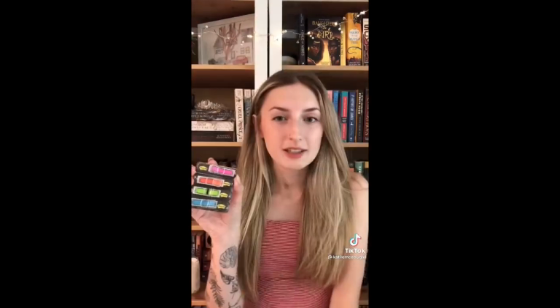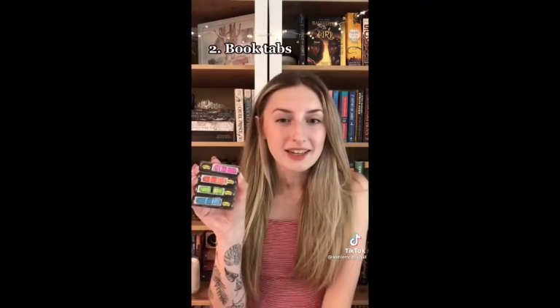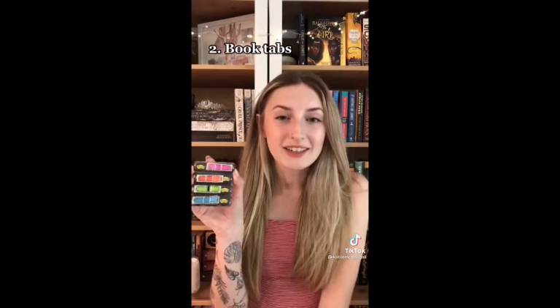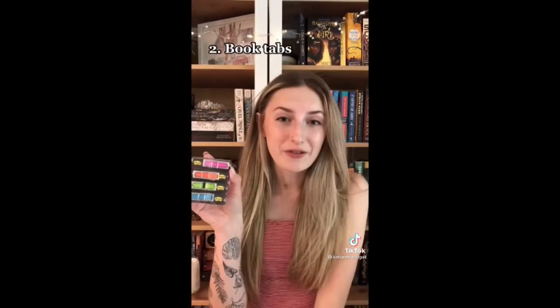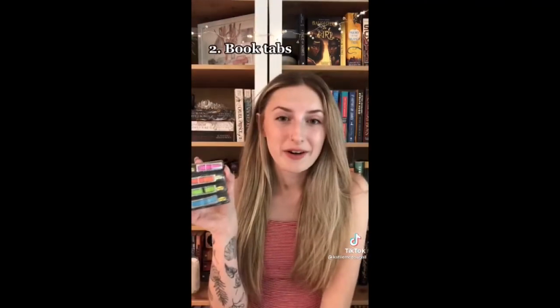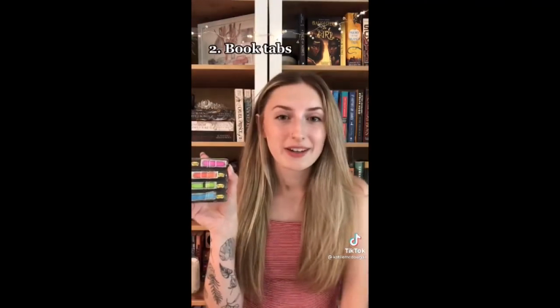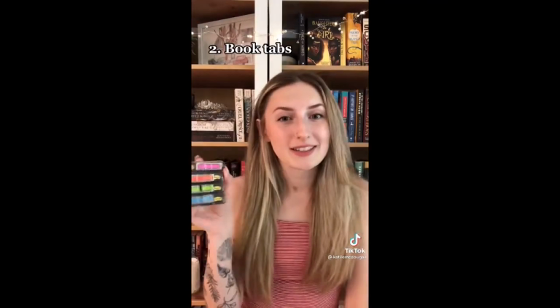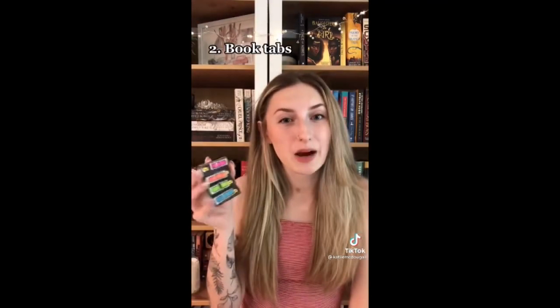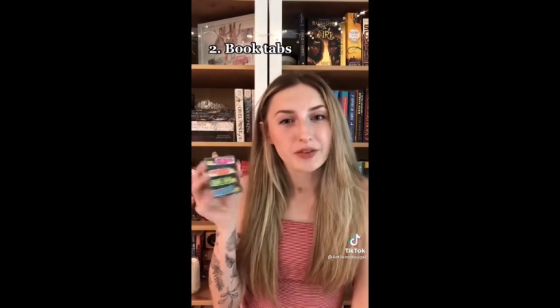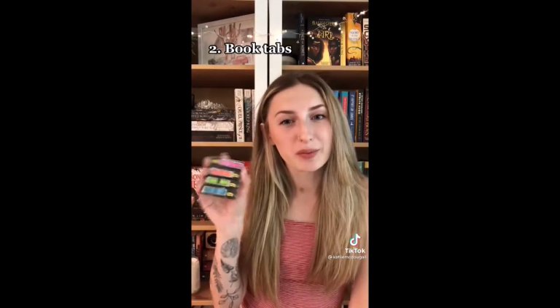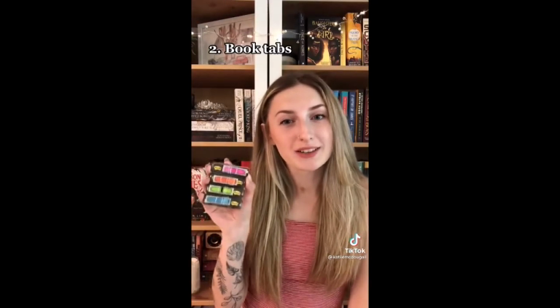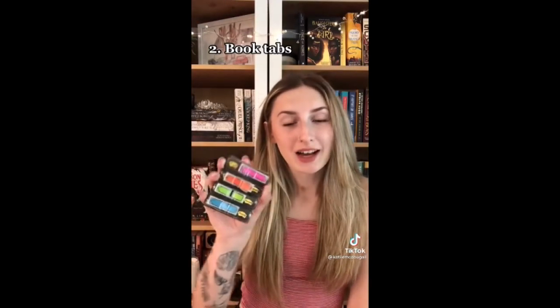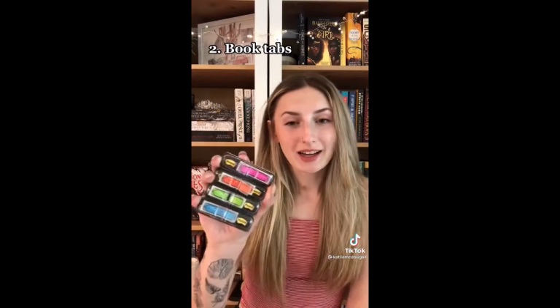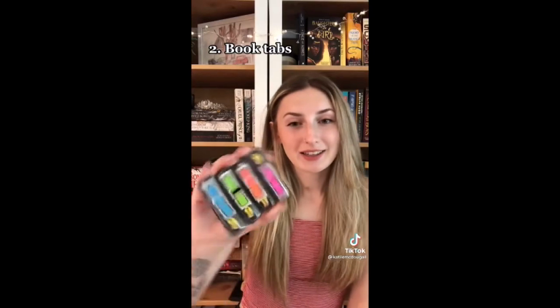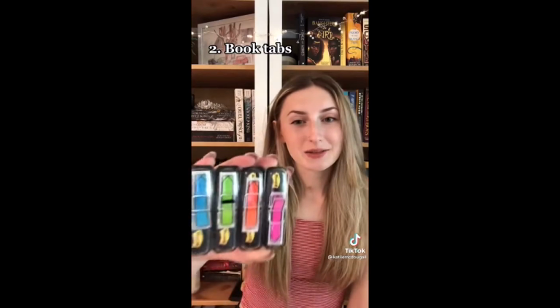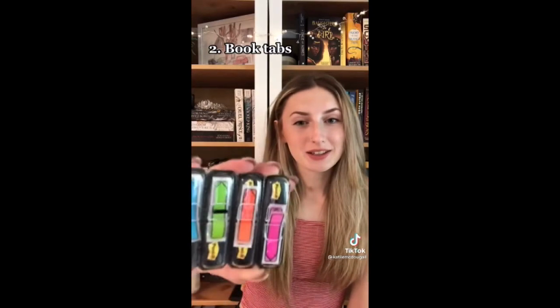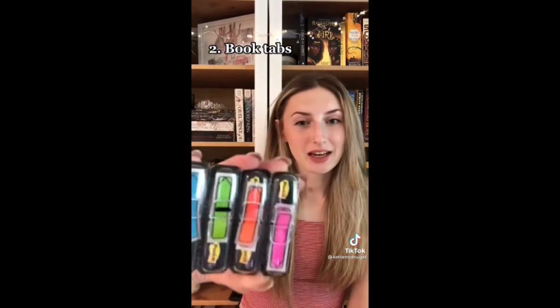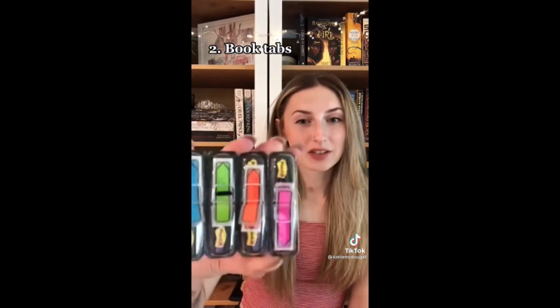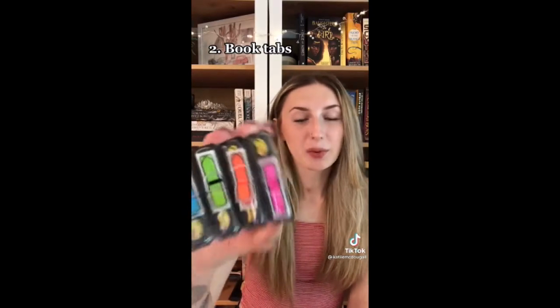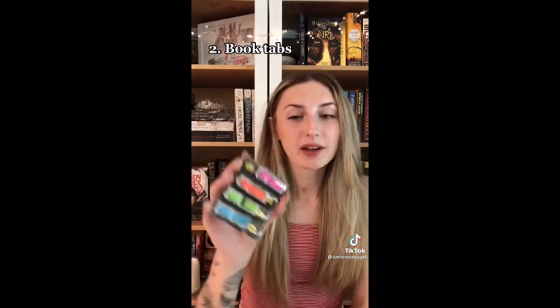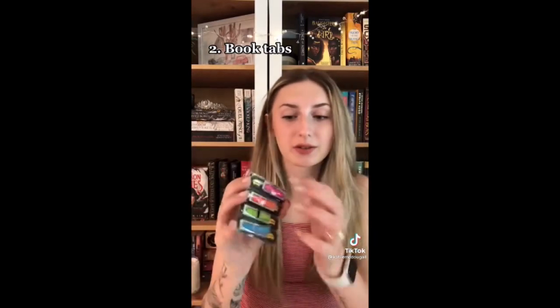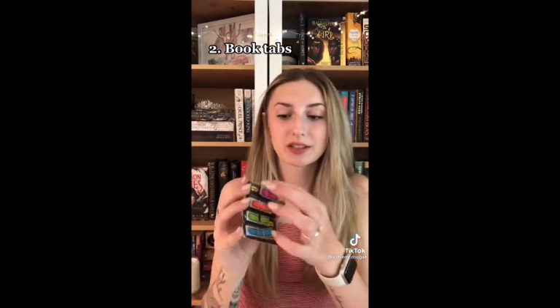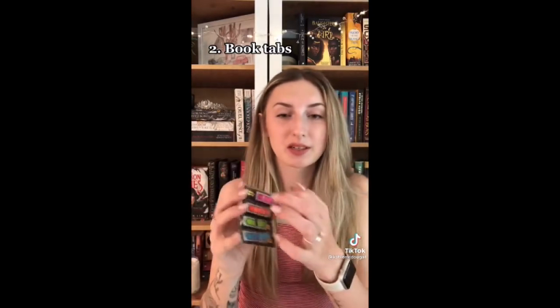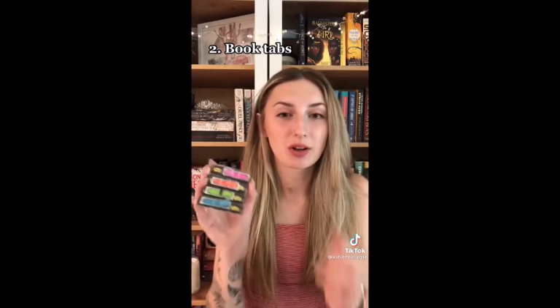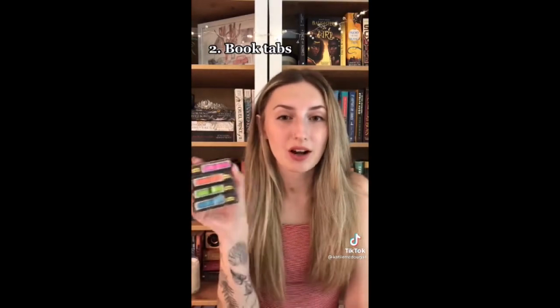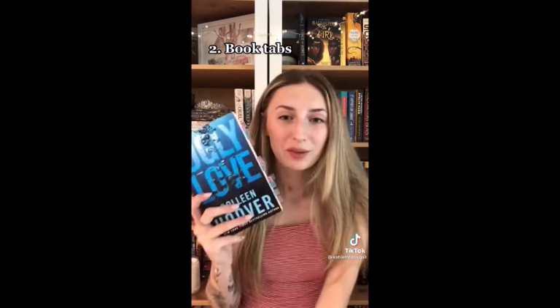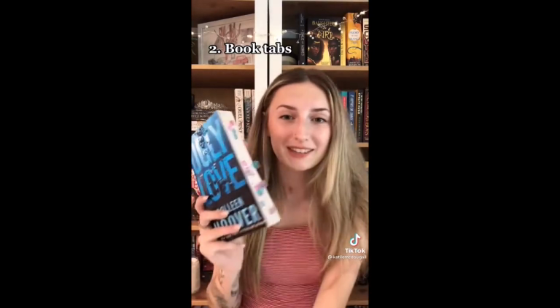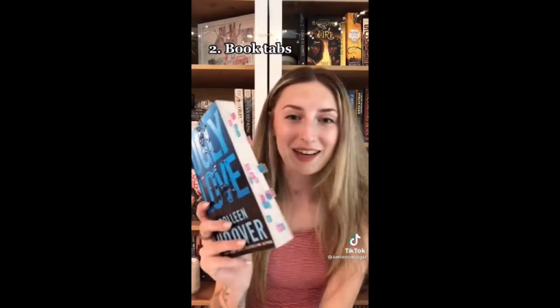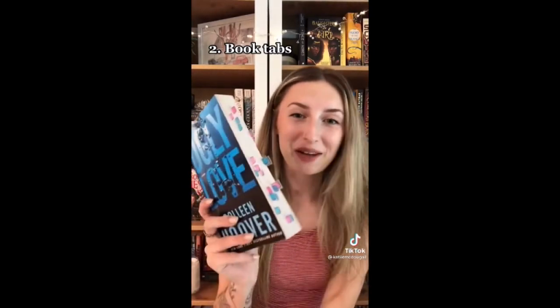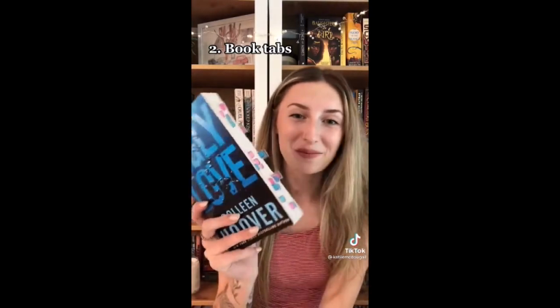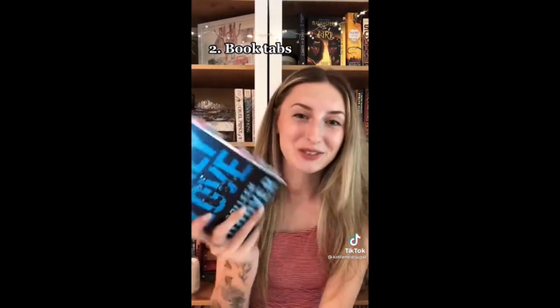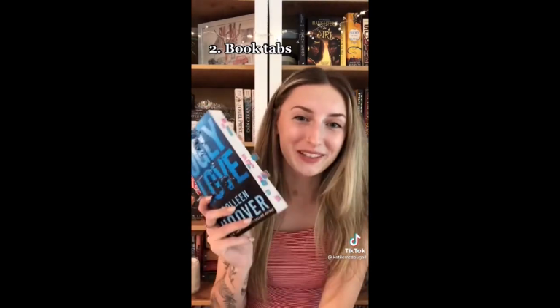The second thing every reader needs is tabs for your books. I like these ones because they have a little point and they're really easy to pull off. Plus they kind of make your books really cute.